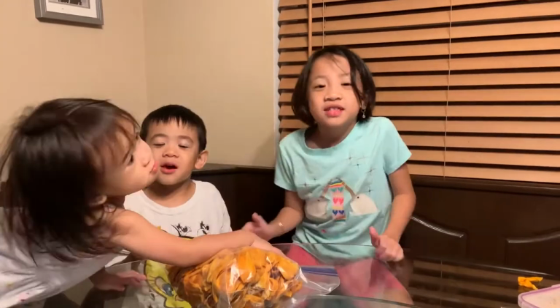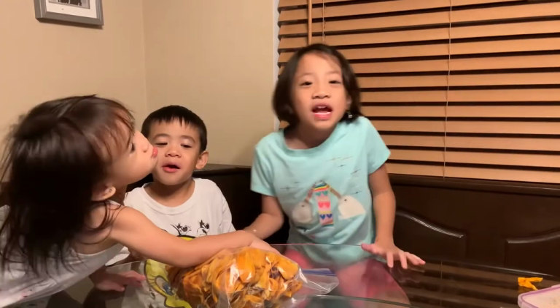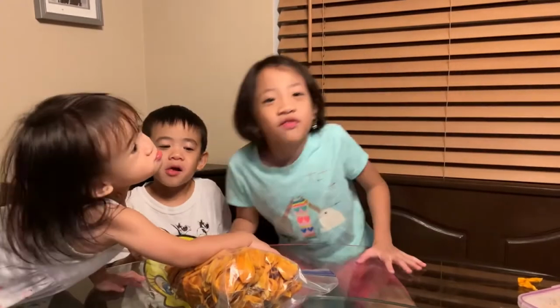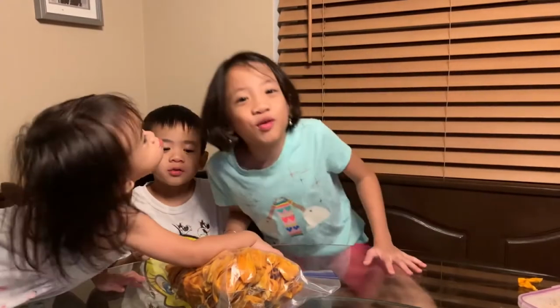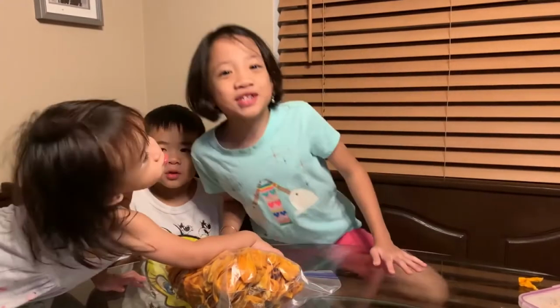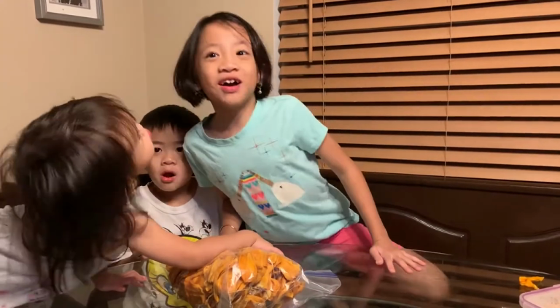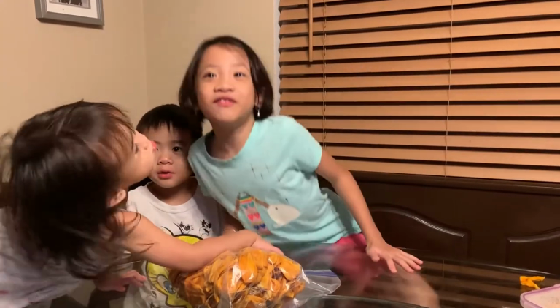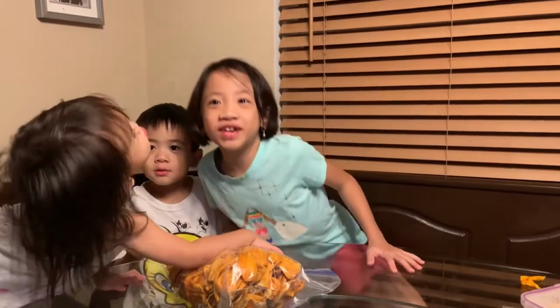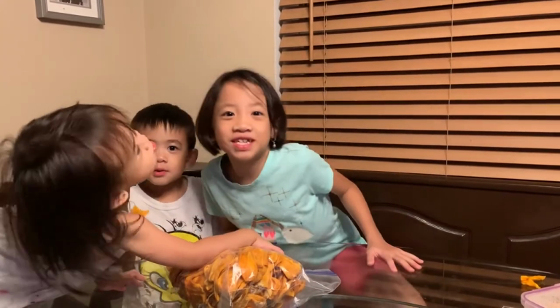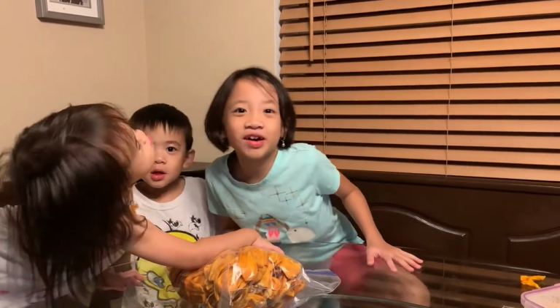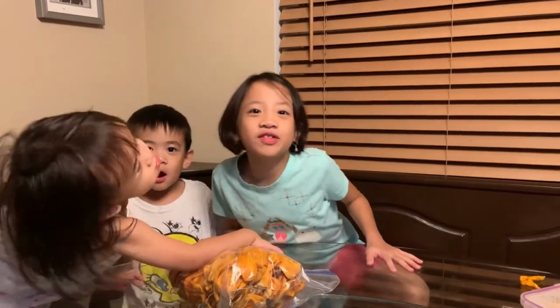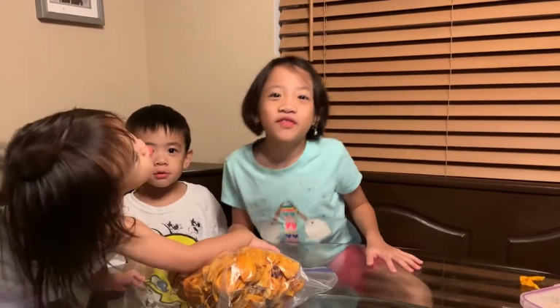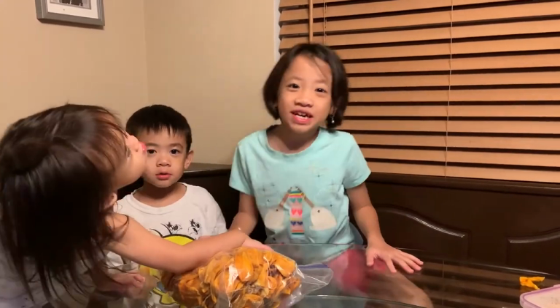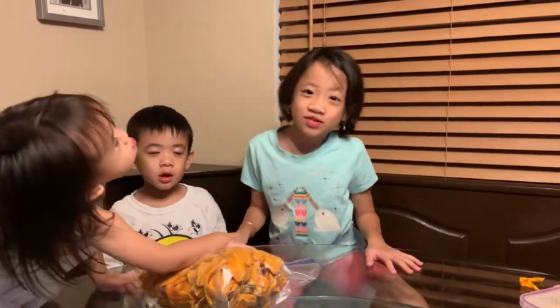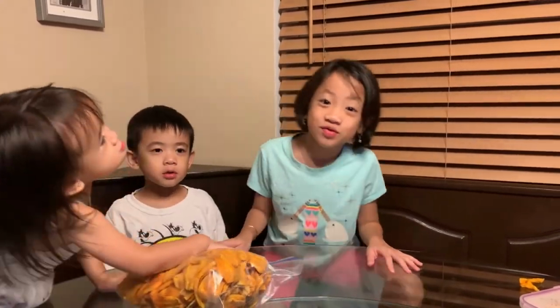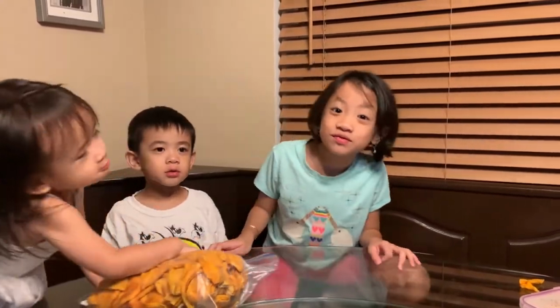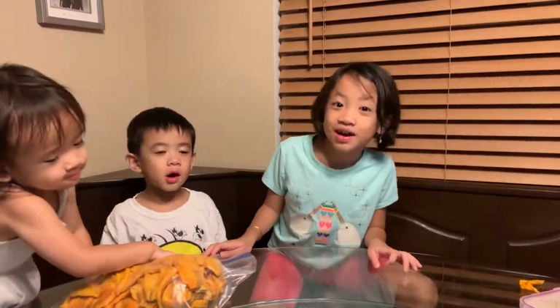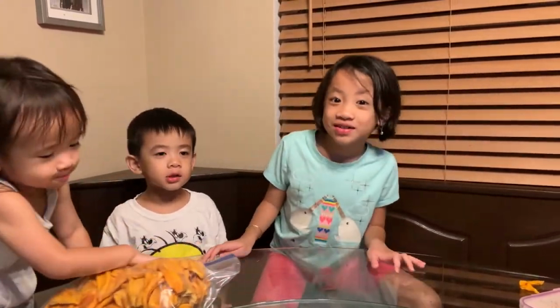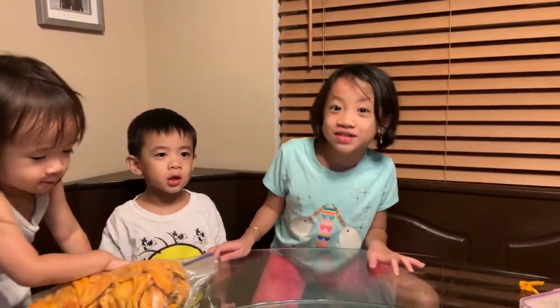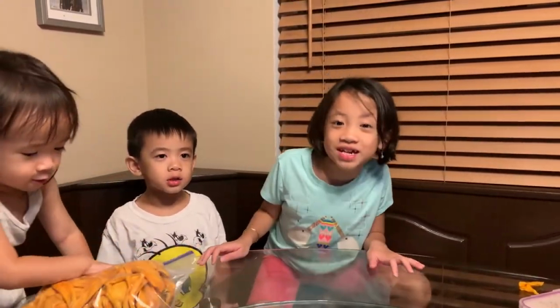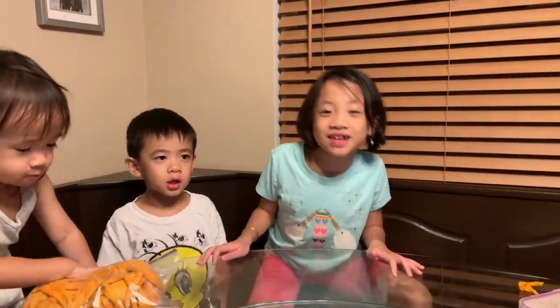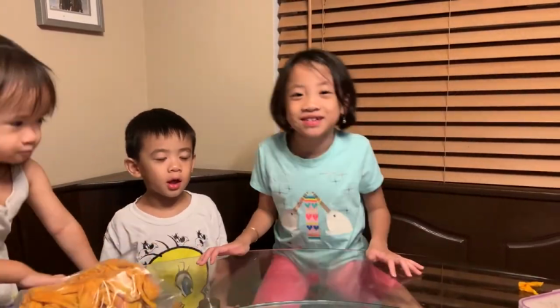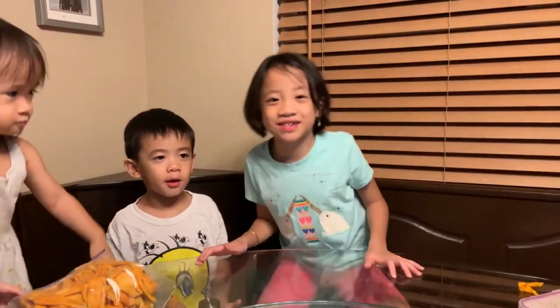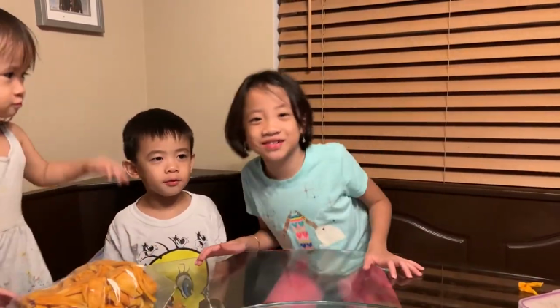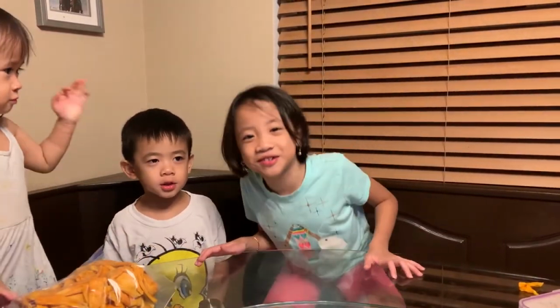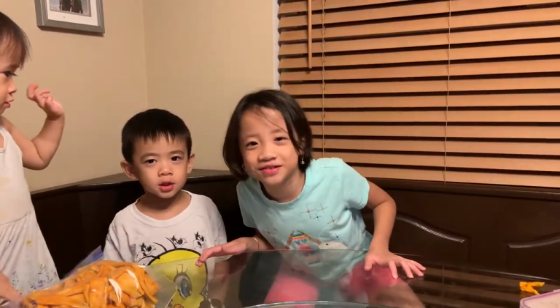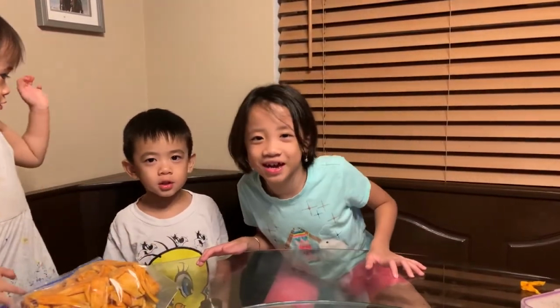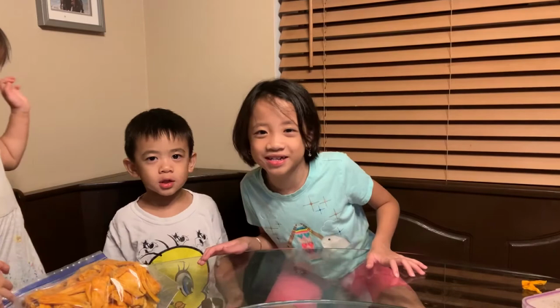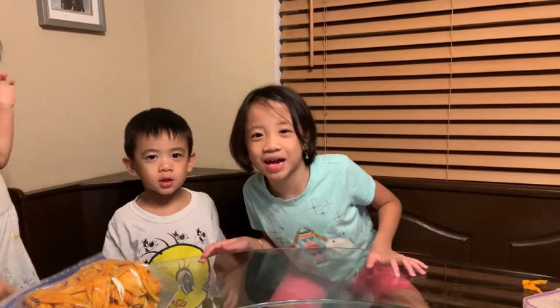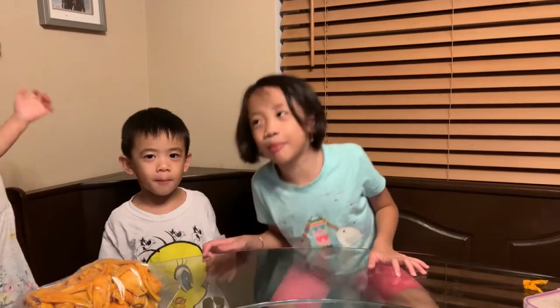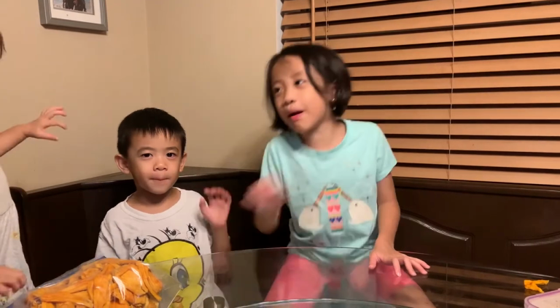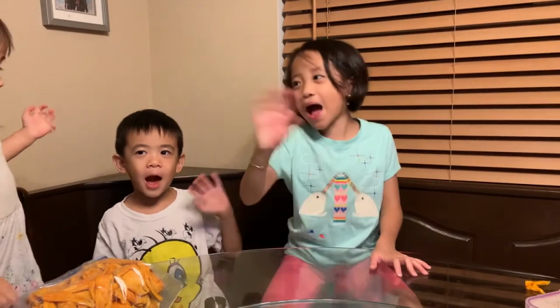Thanks for watching our video. Don't forget to subscribe to our channel and see you next time. Bye!